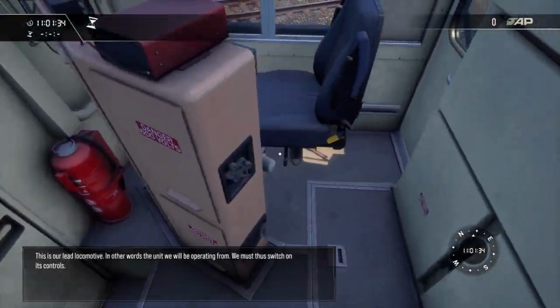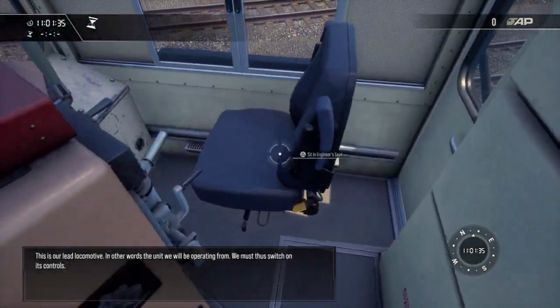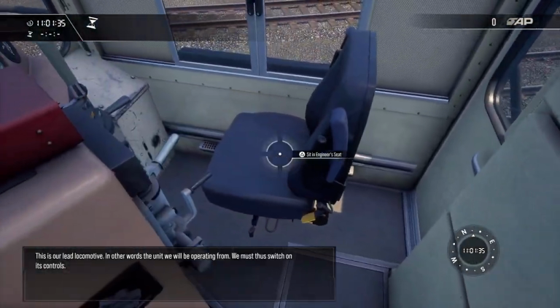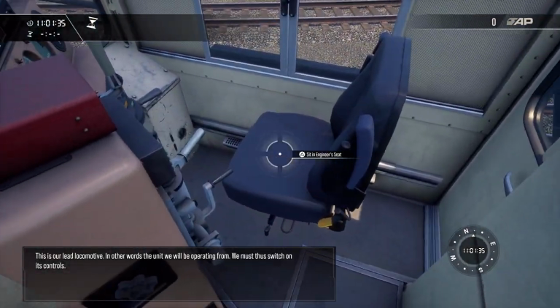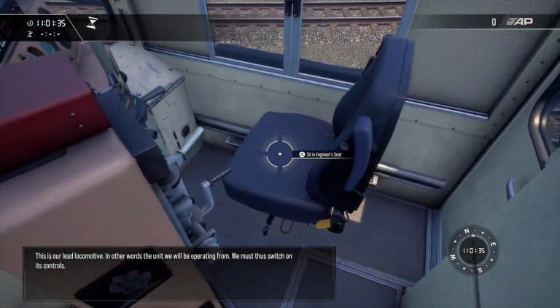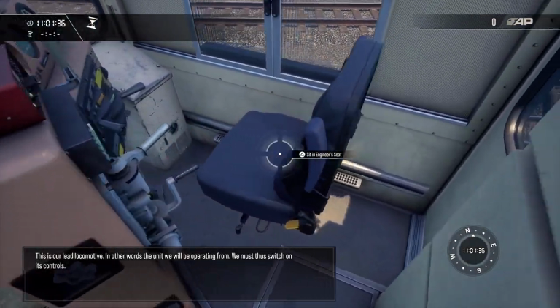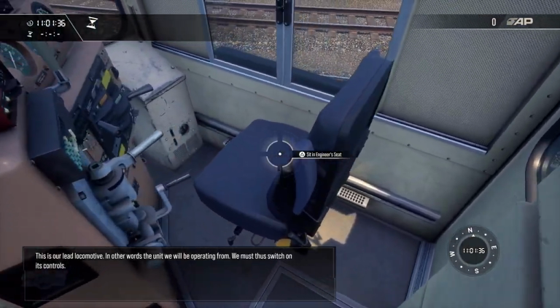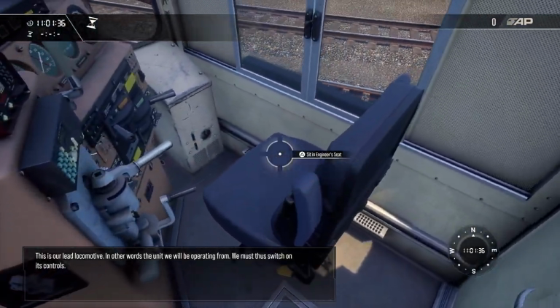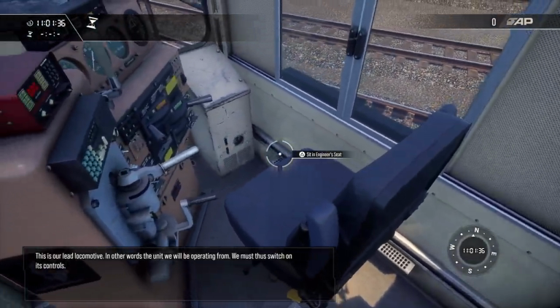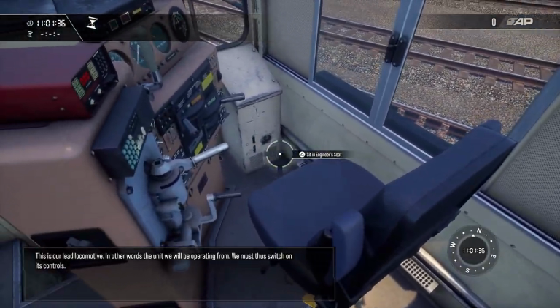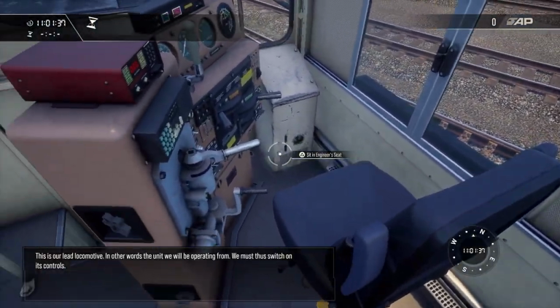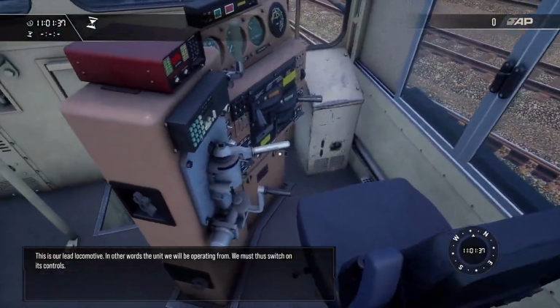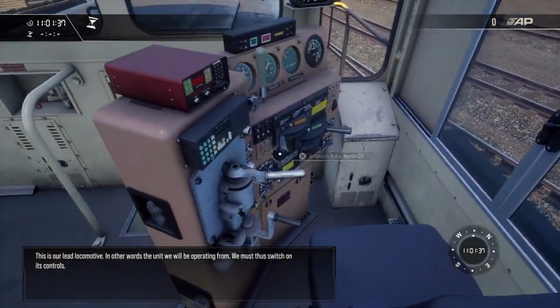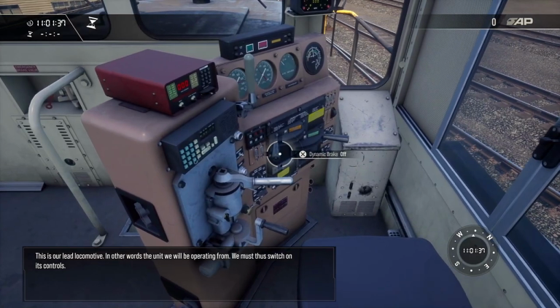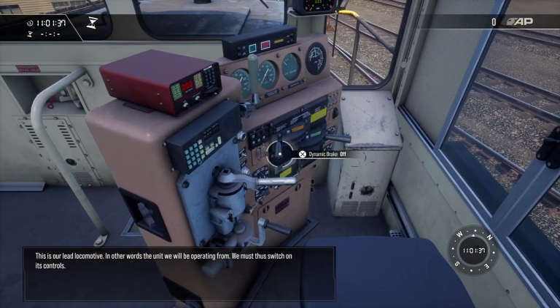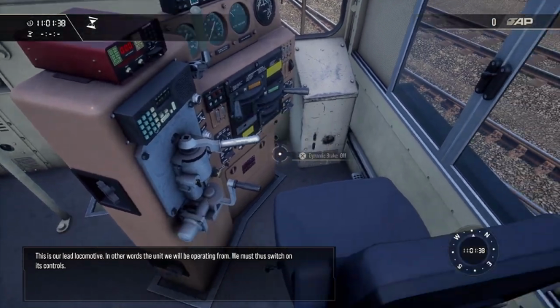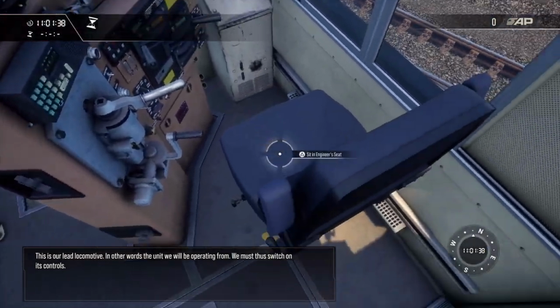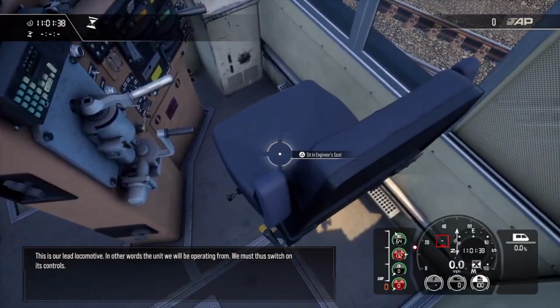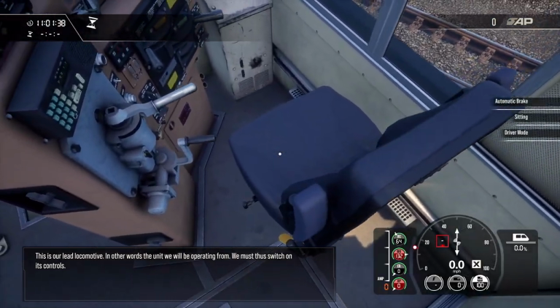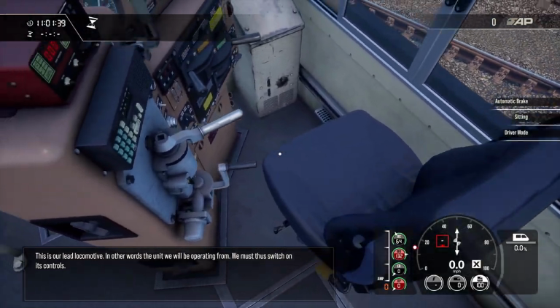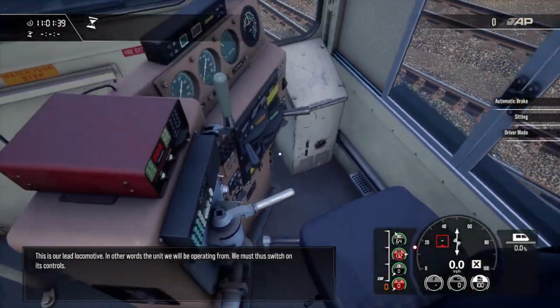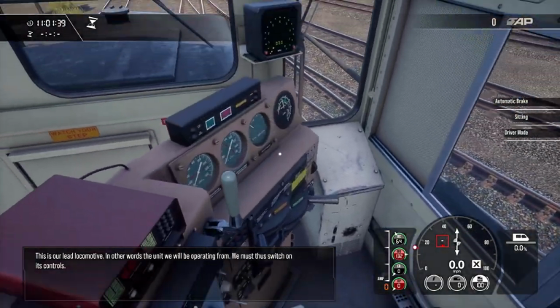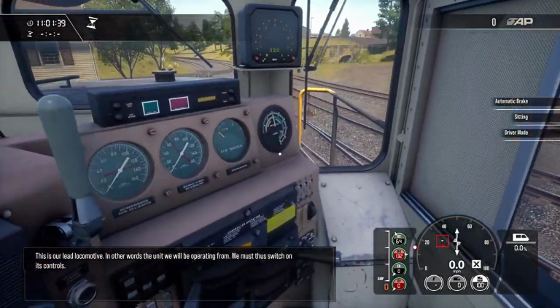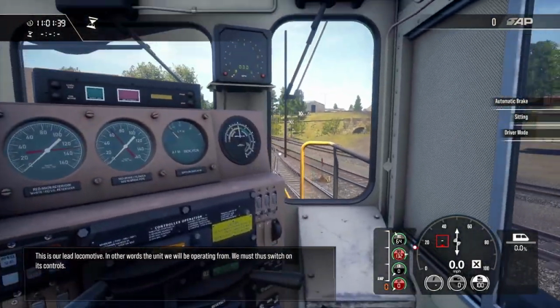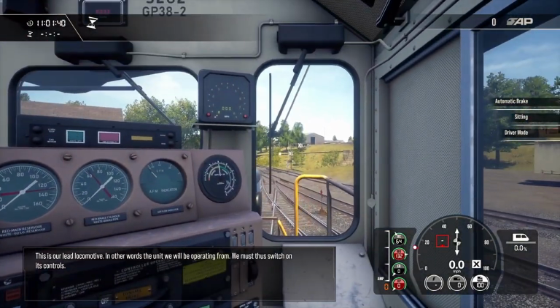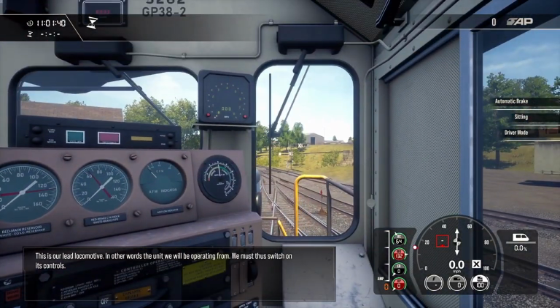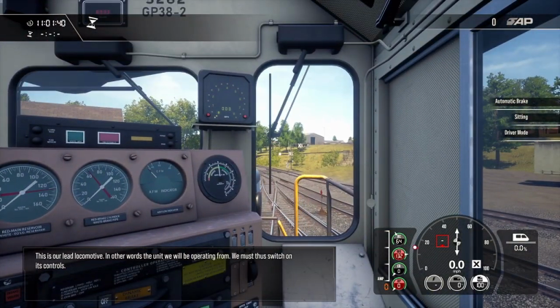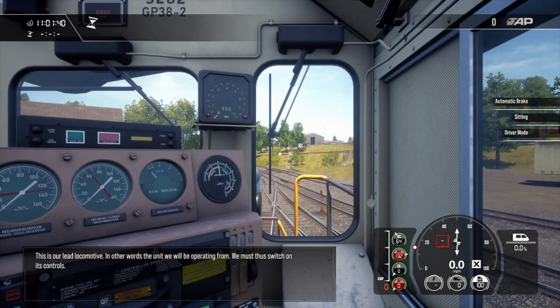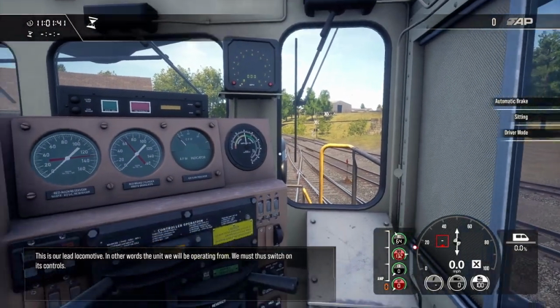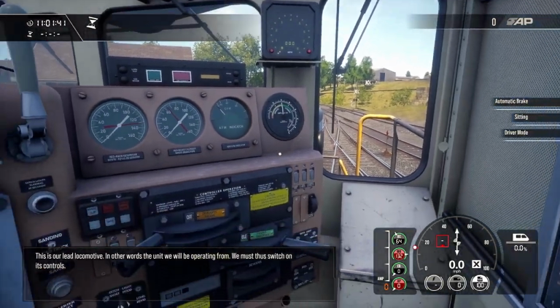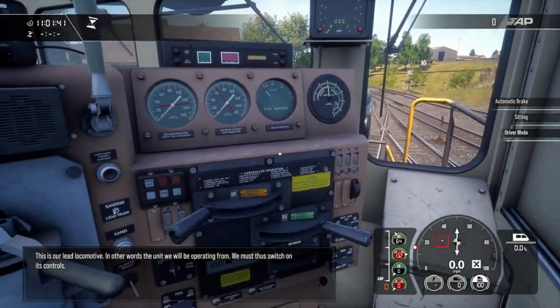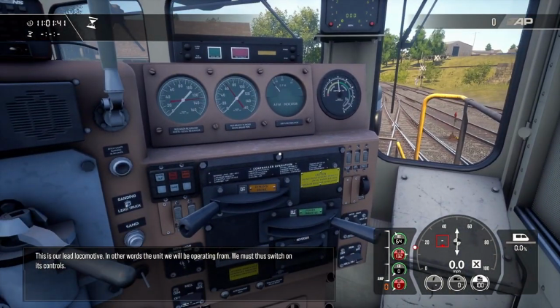This is our lead locomotive — in other words, the unit we'll be operating from. We must thus switch on its controls.